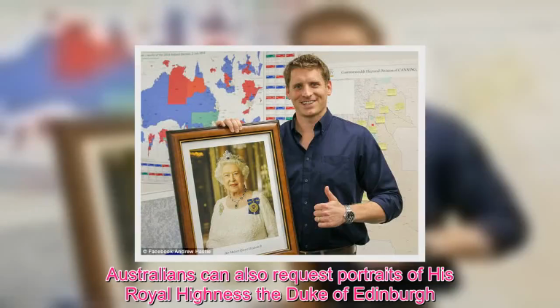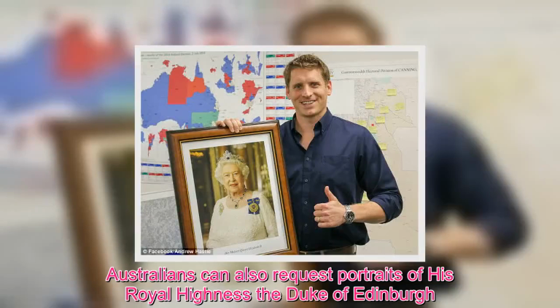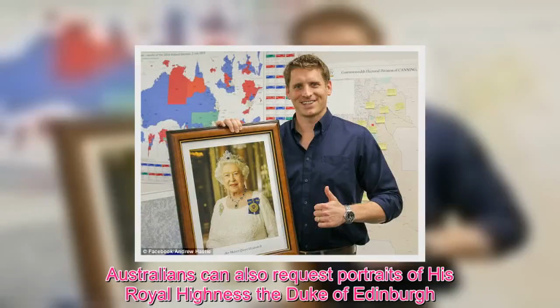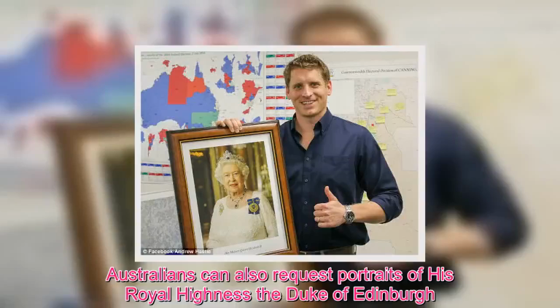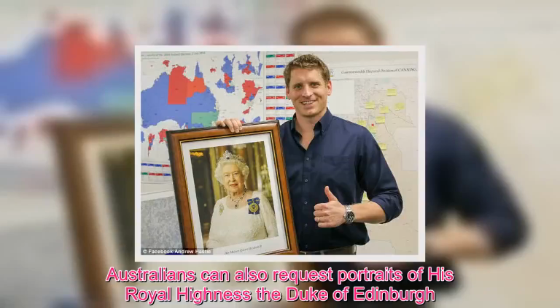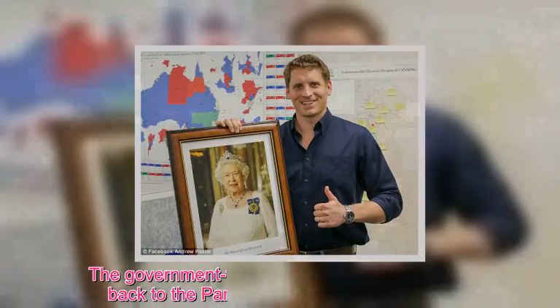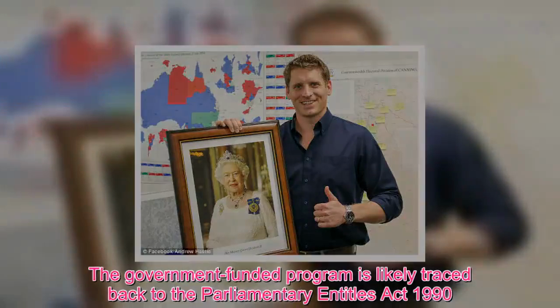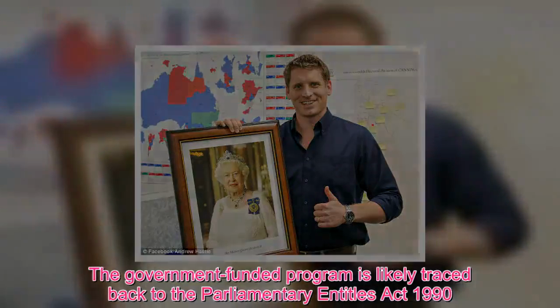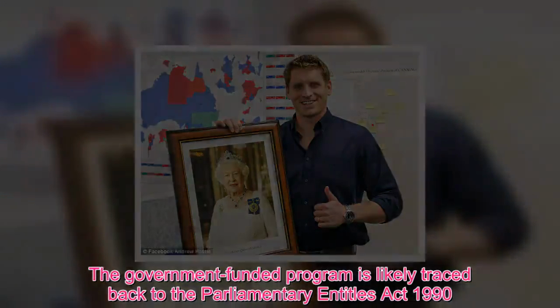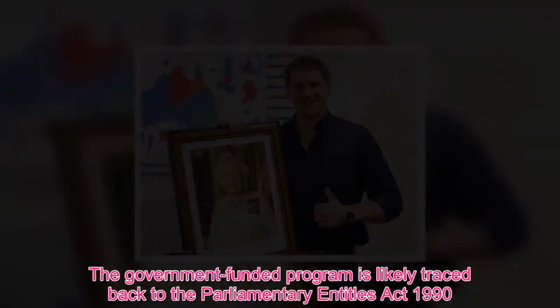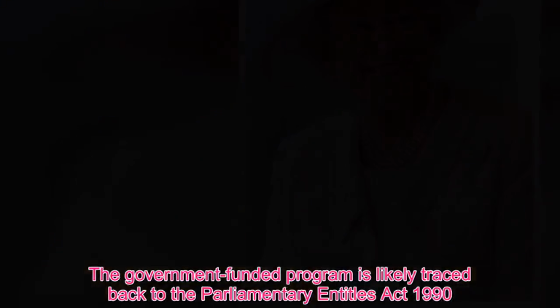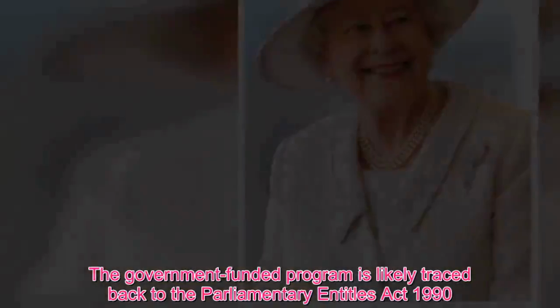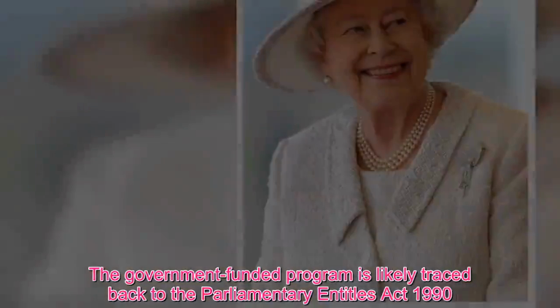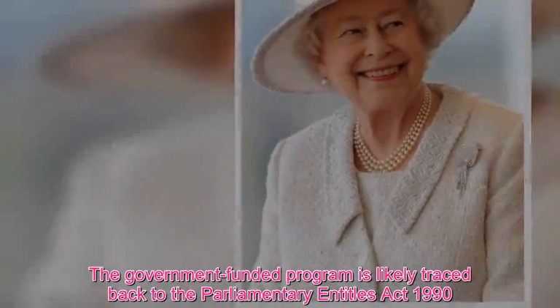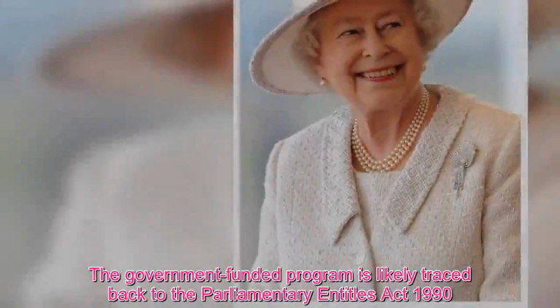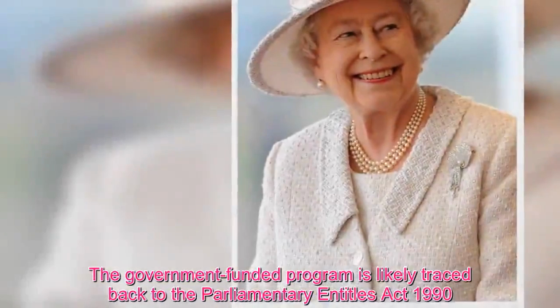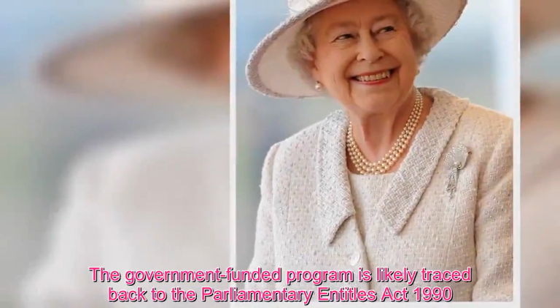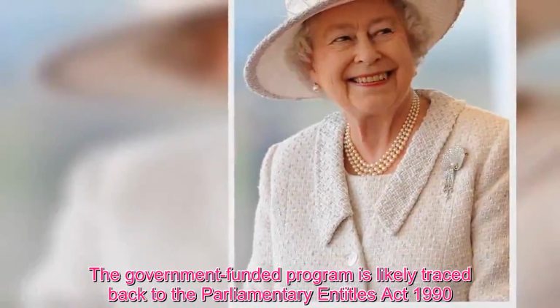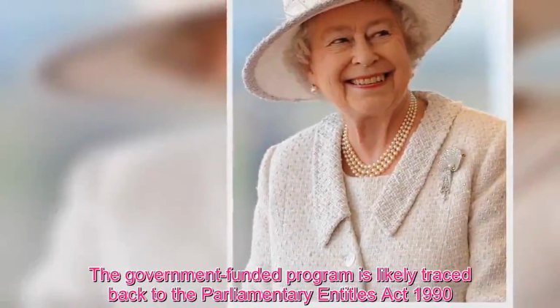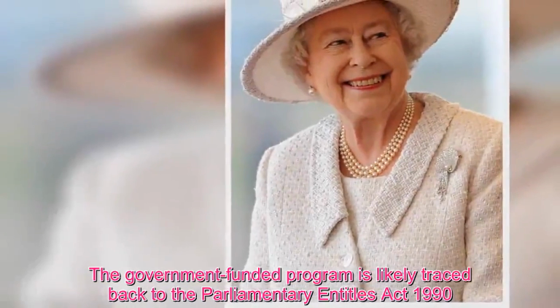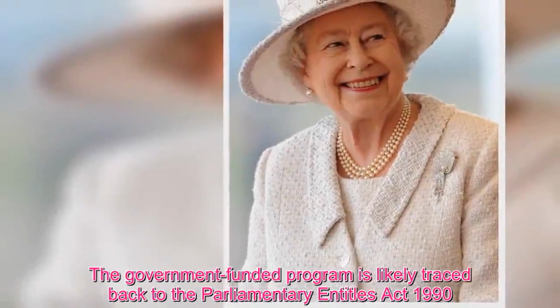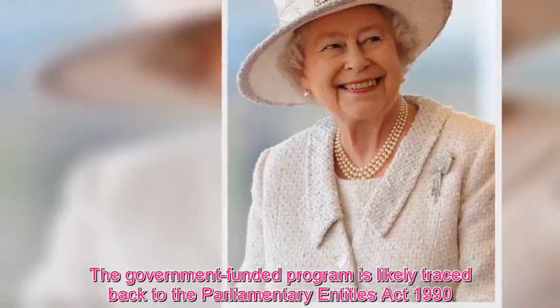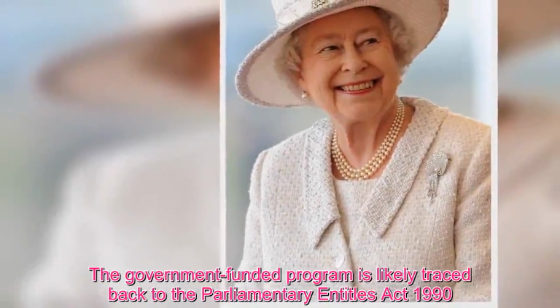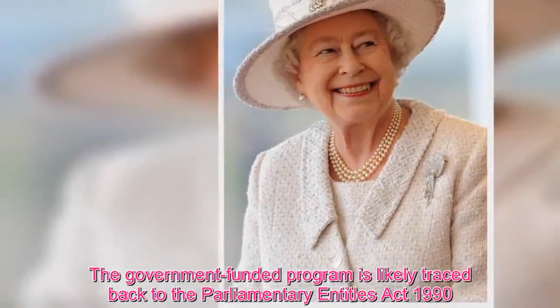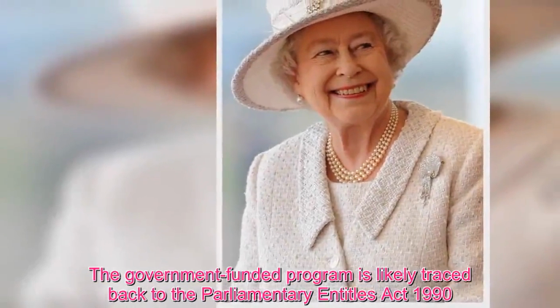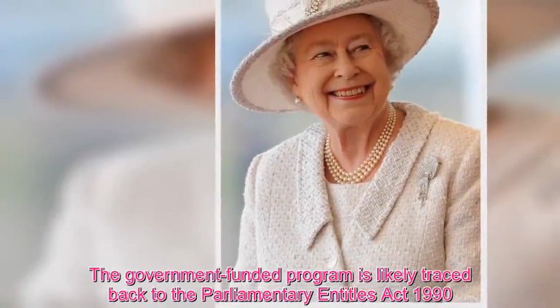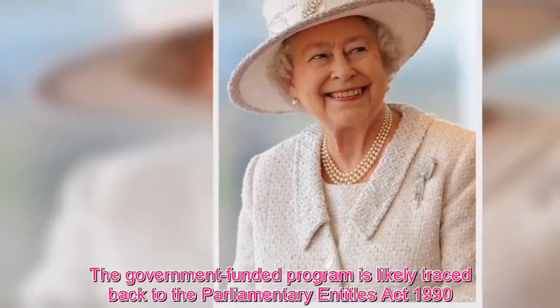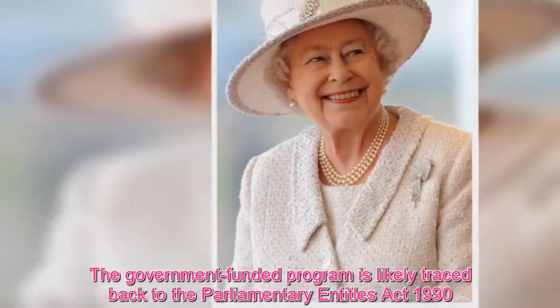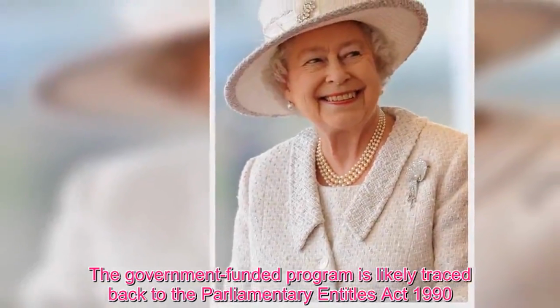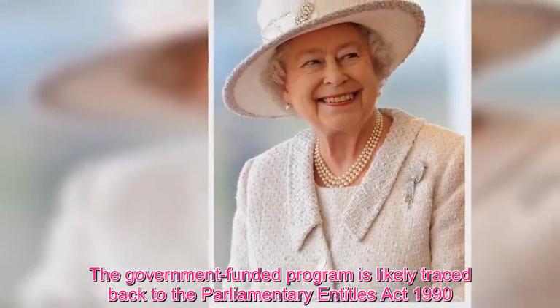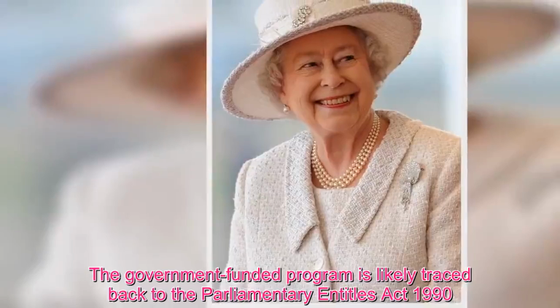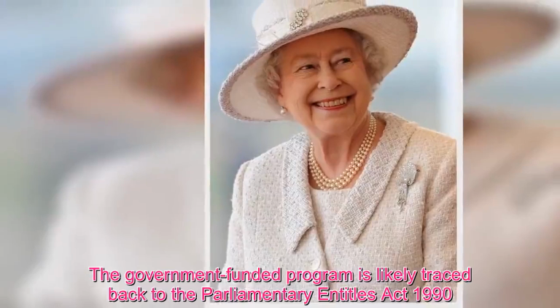The government-funded program is likely traced back to the Parliamentary act entitled ZAC 1990.